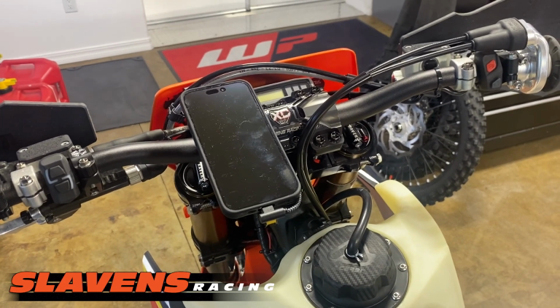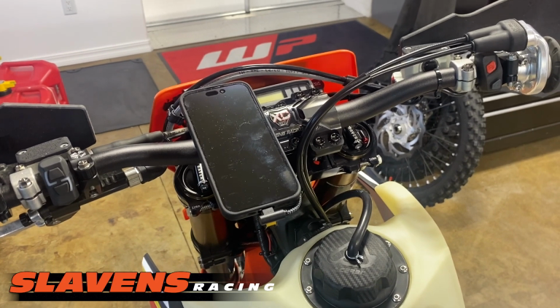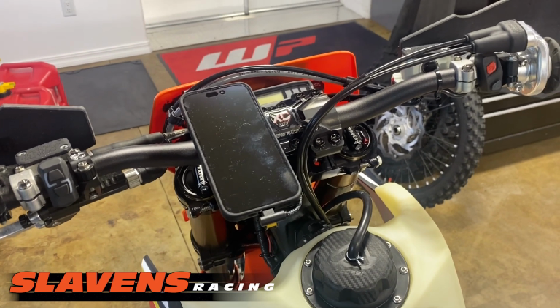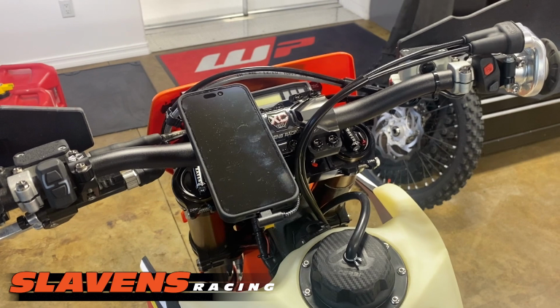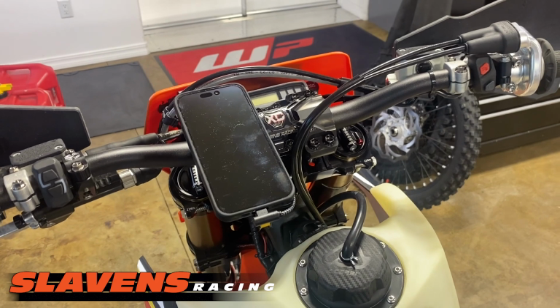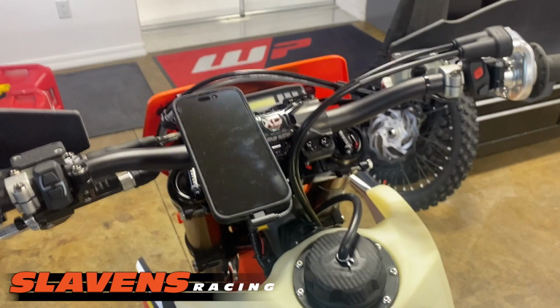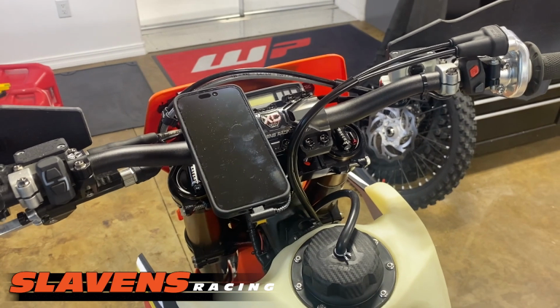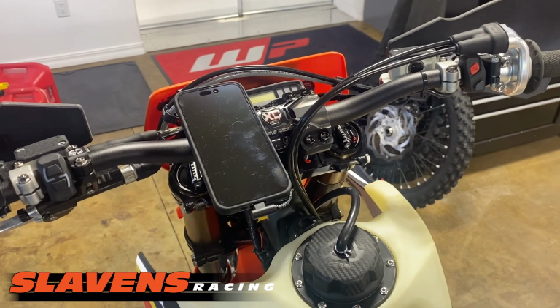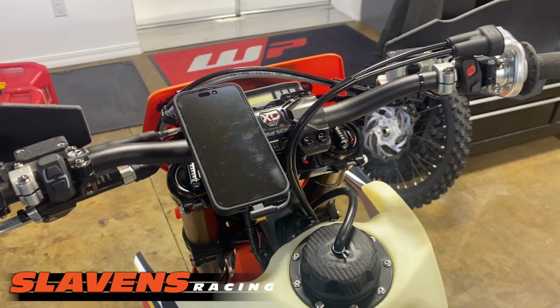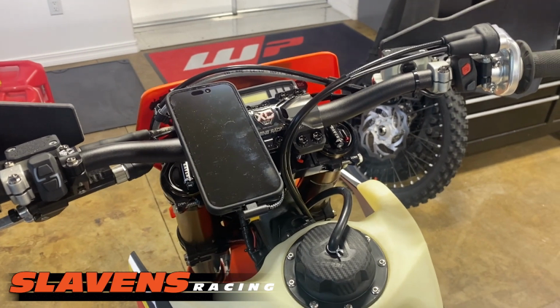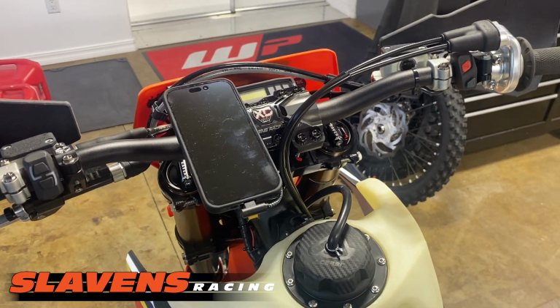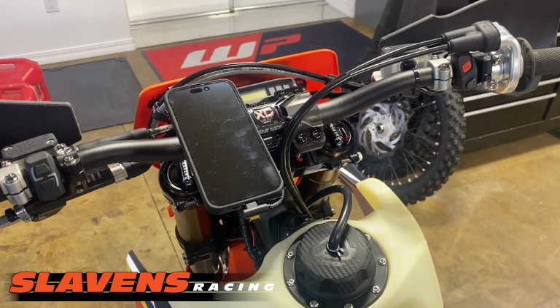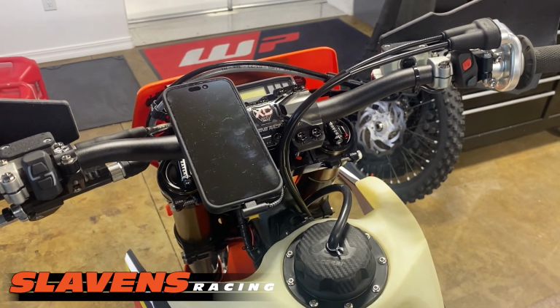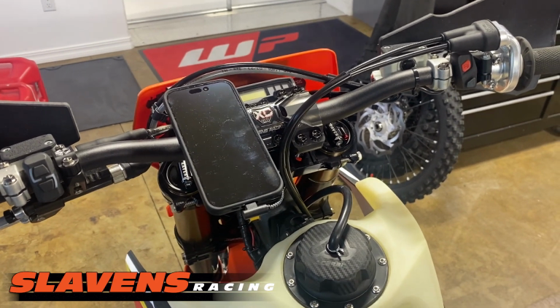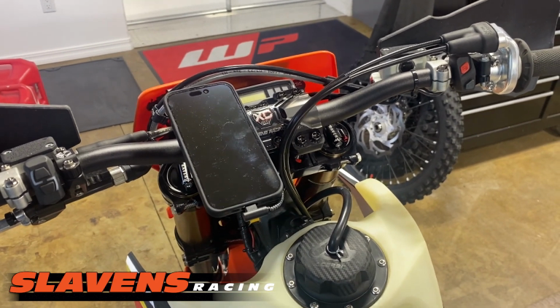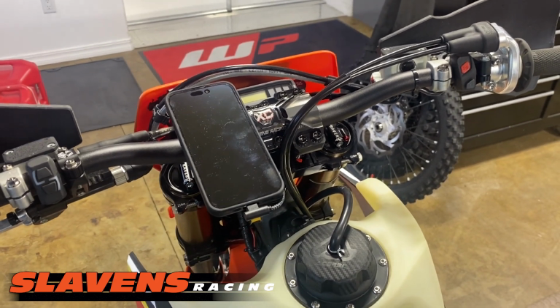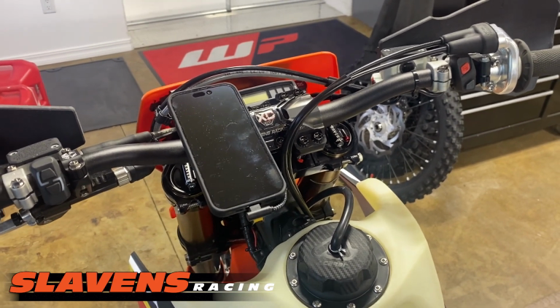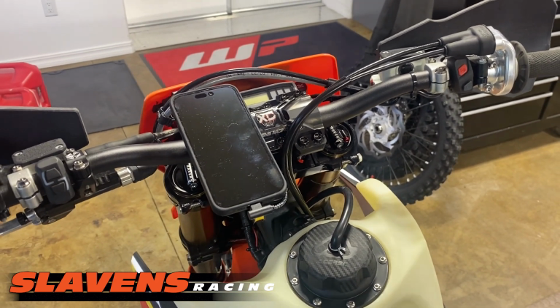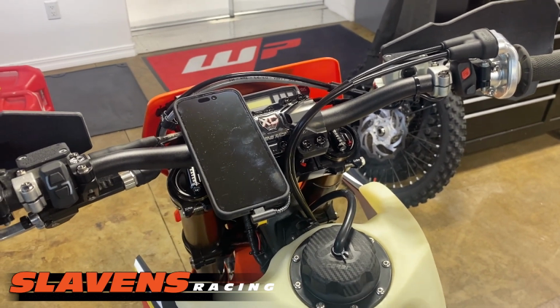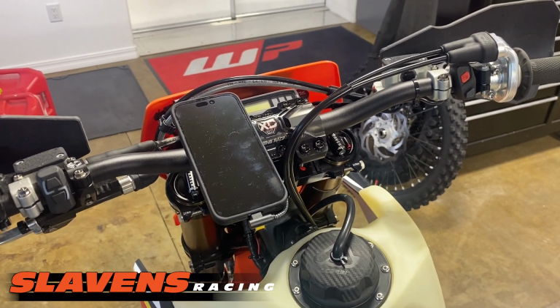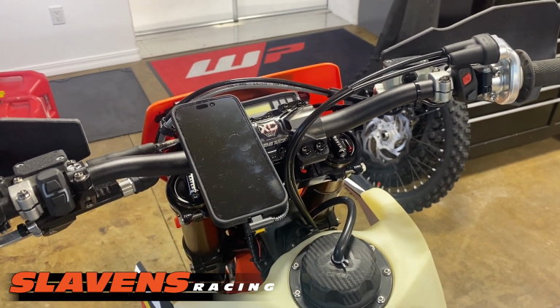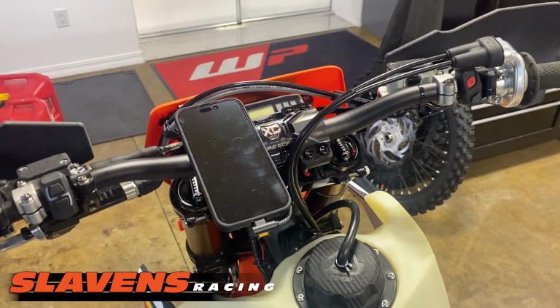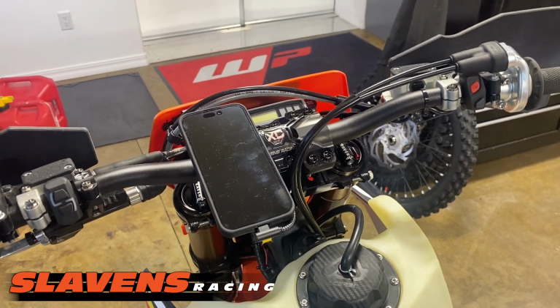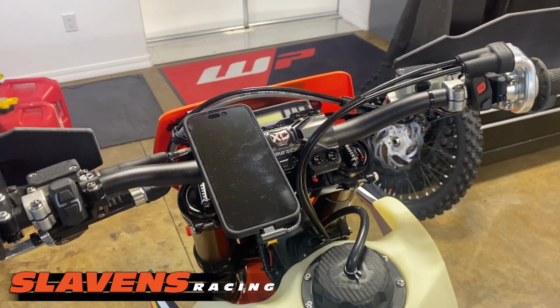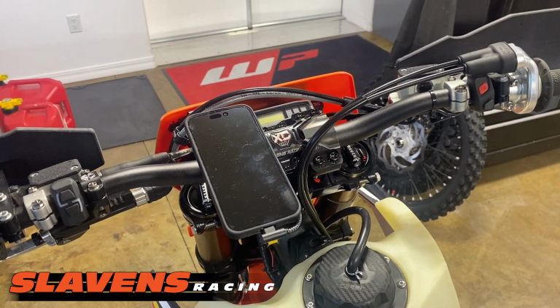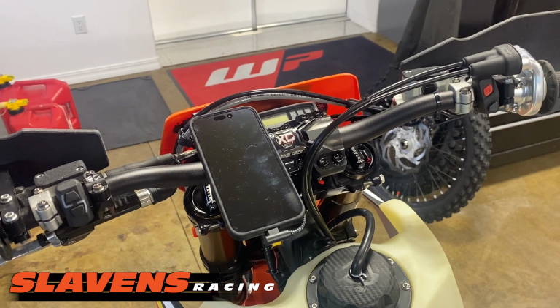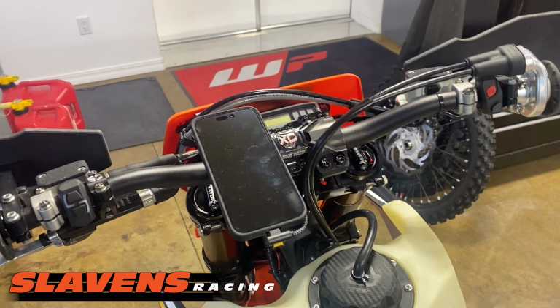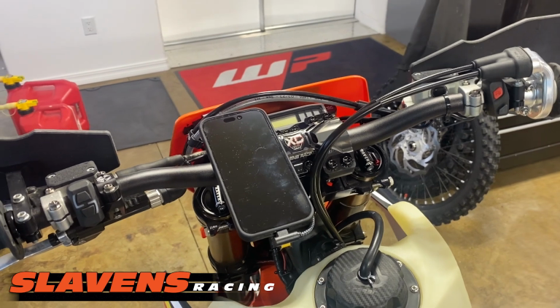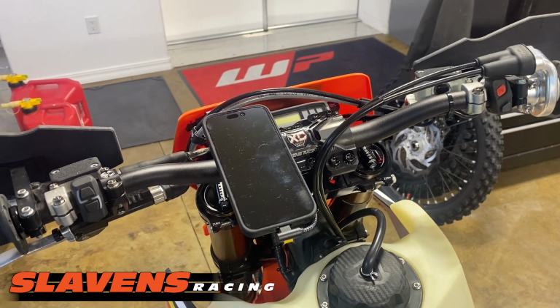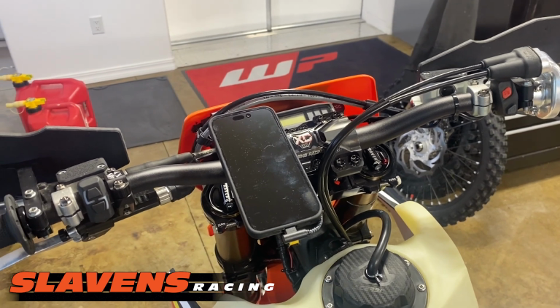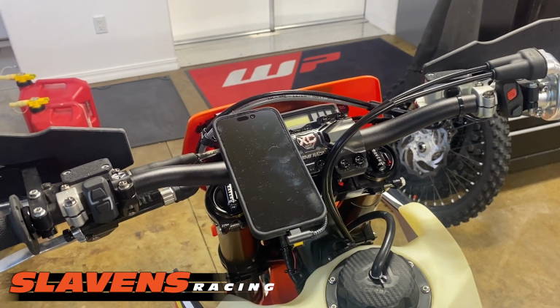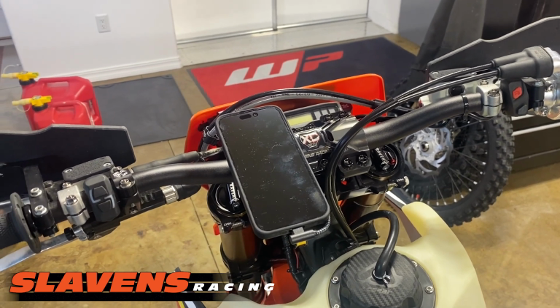Hi guys, this is Jeff at Slavens Racing. This video is about a new product we're carrying called SP Connect phone mount system.